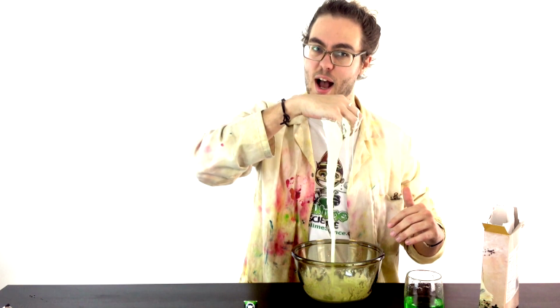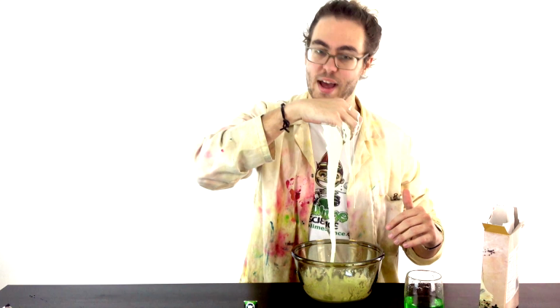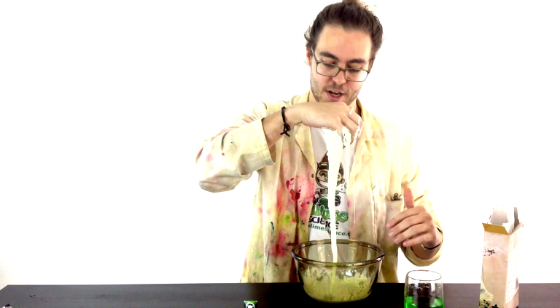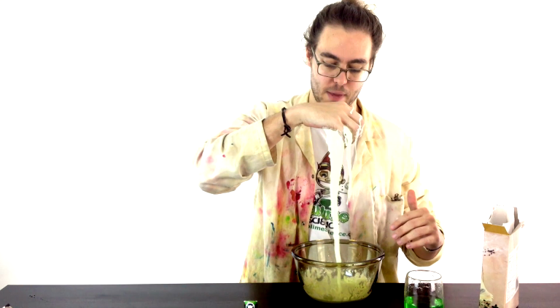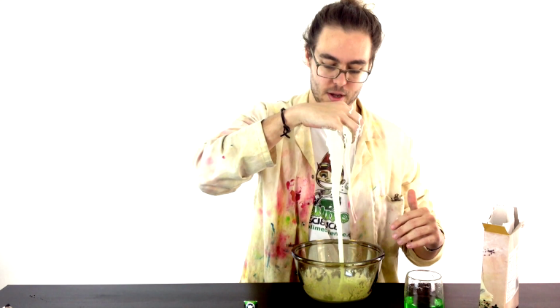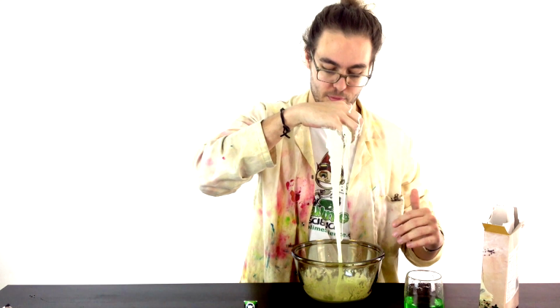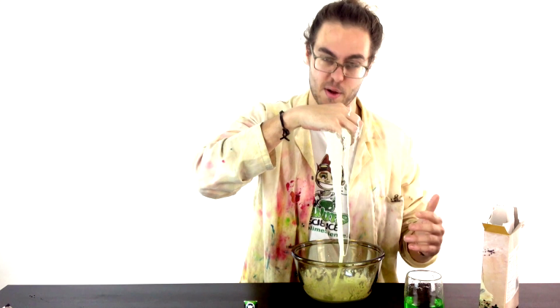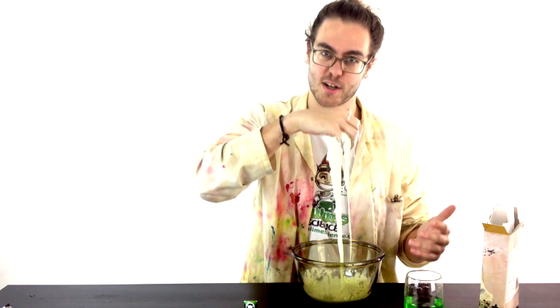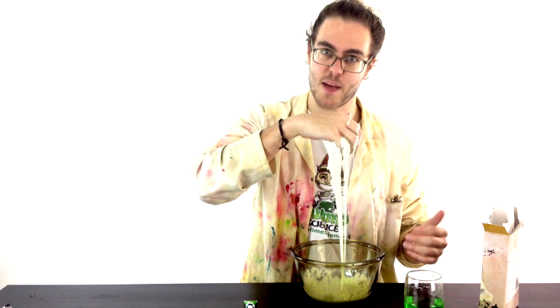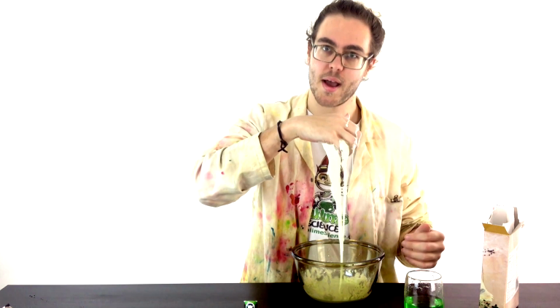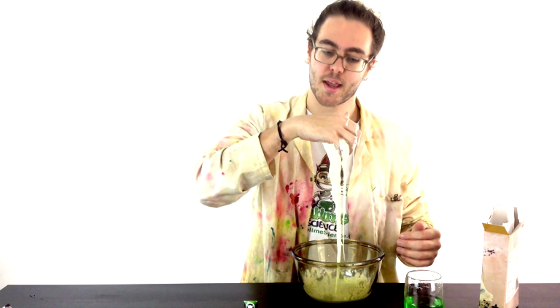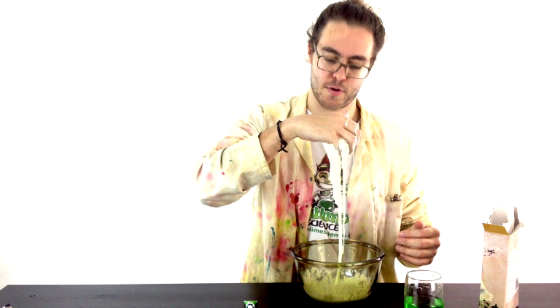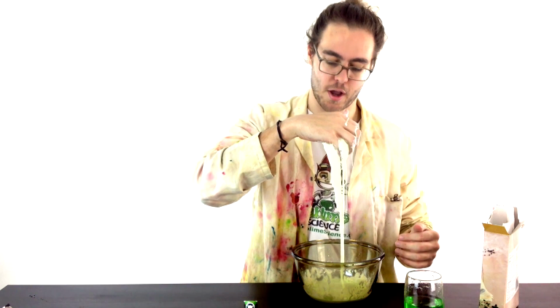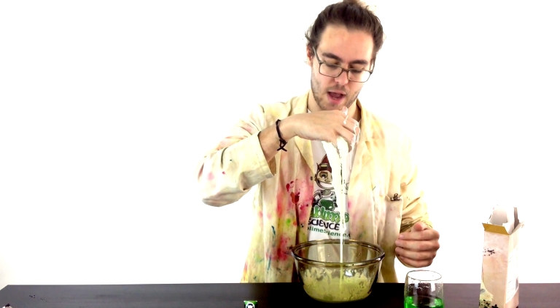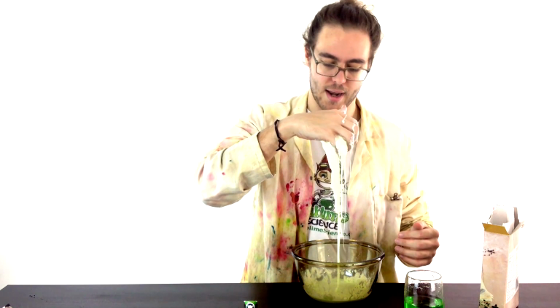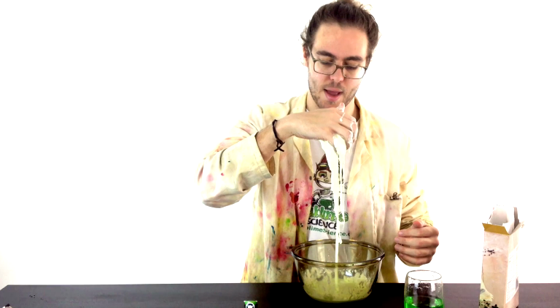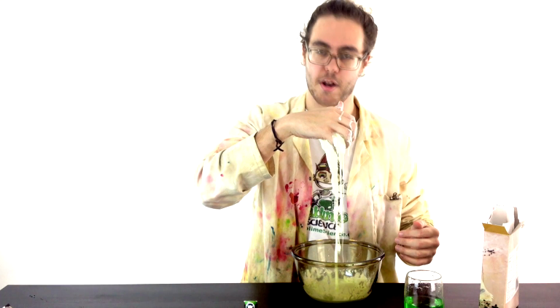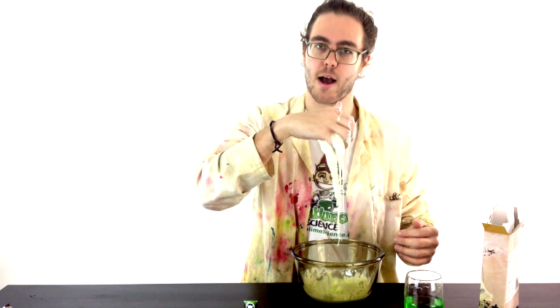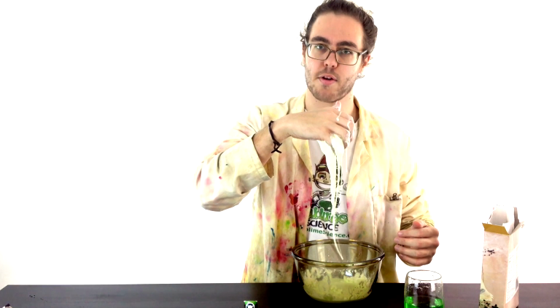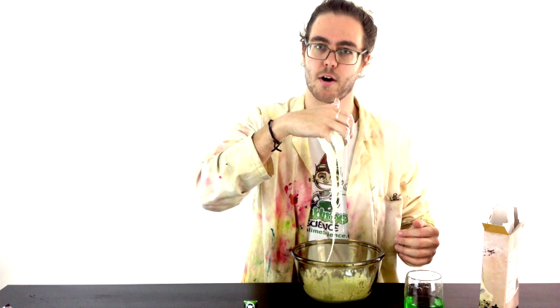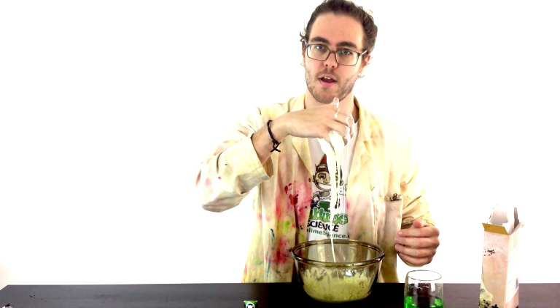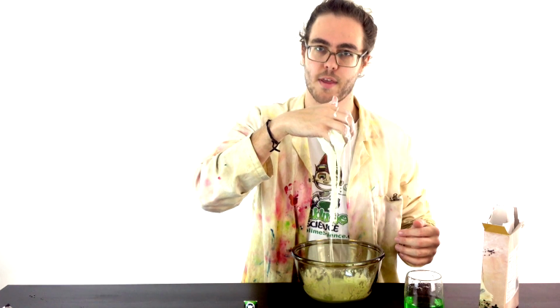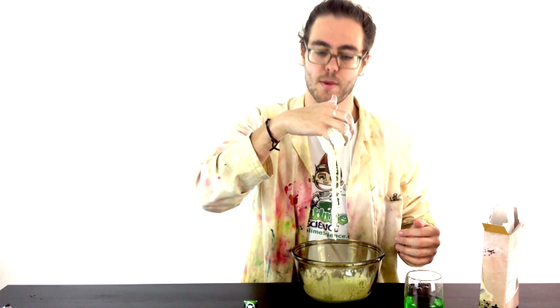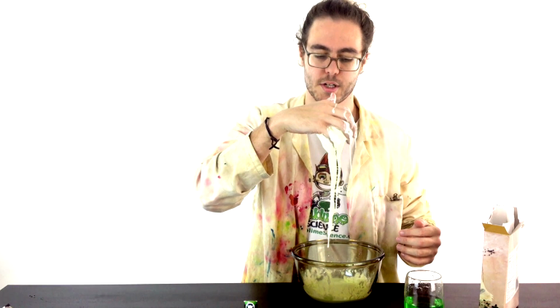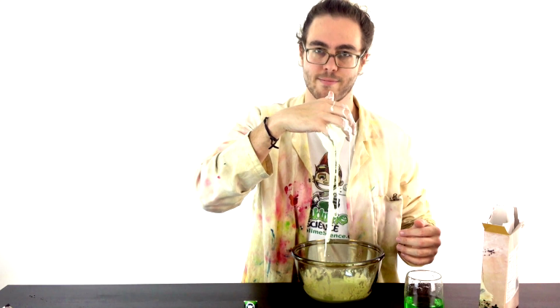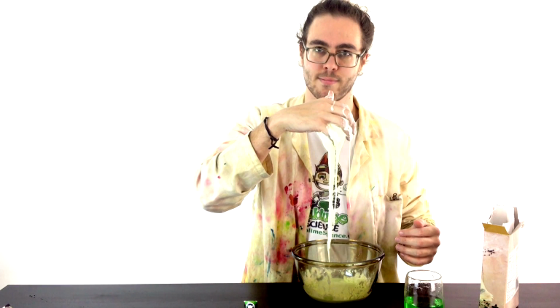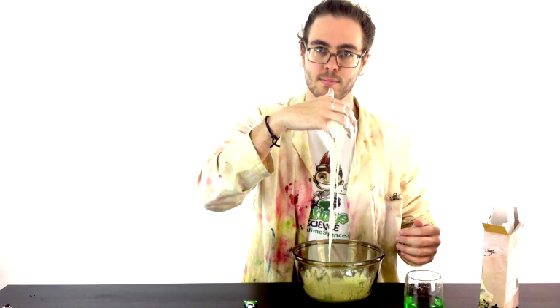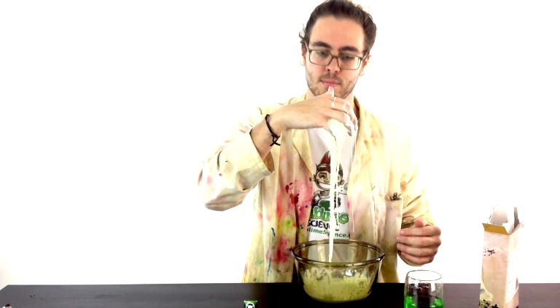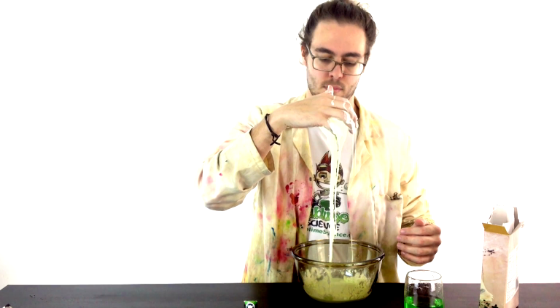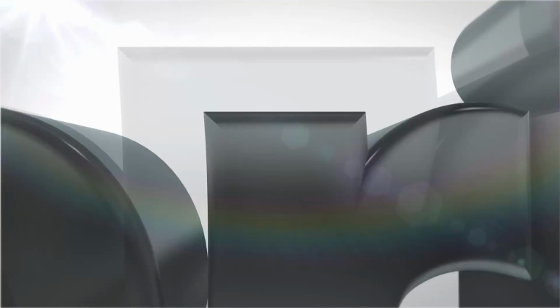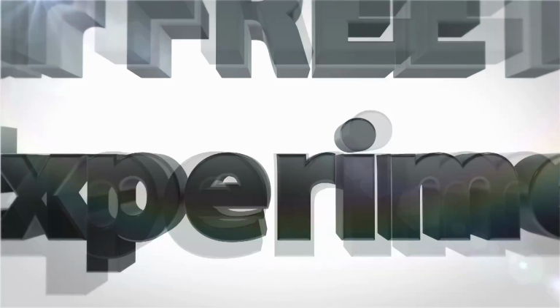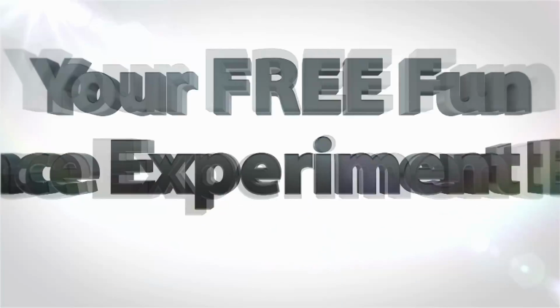That's how you make corn flour slime. Give it a go and let me know how you get on in the comments.